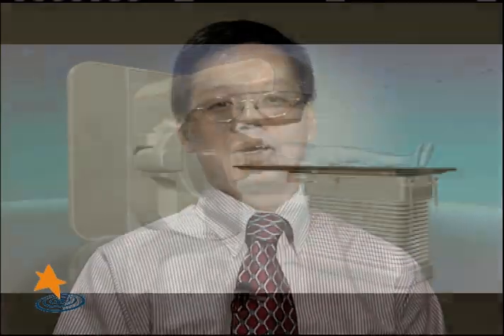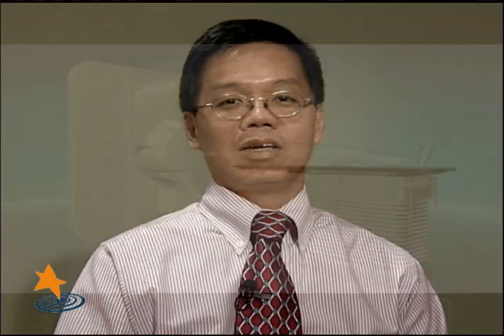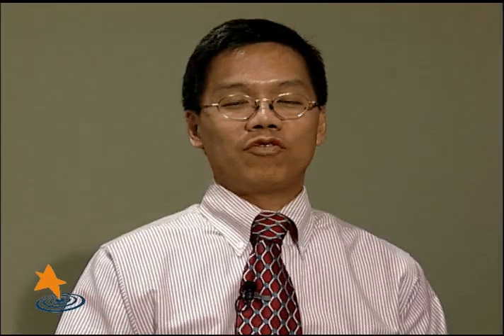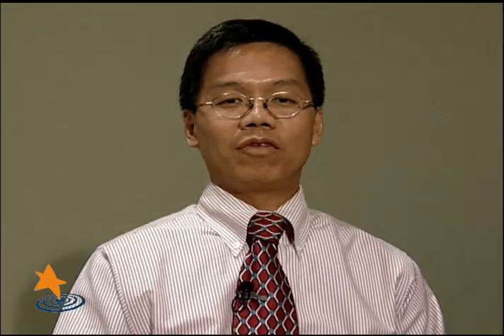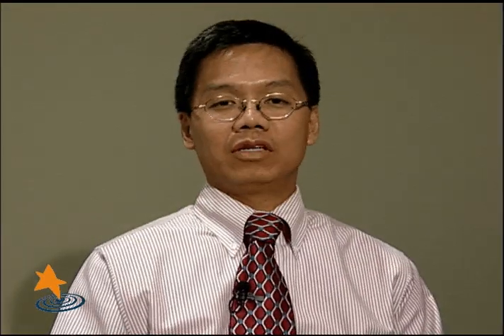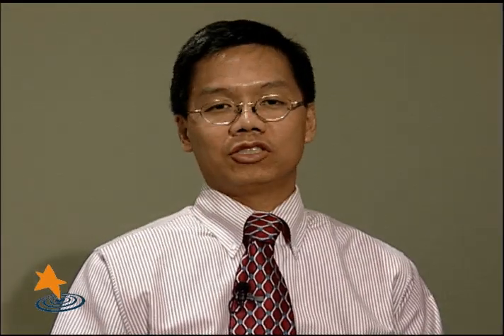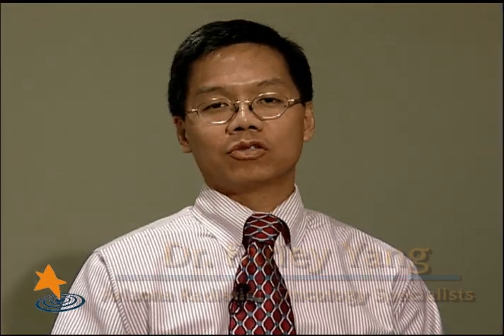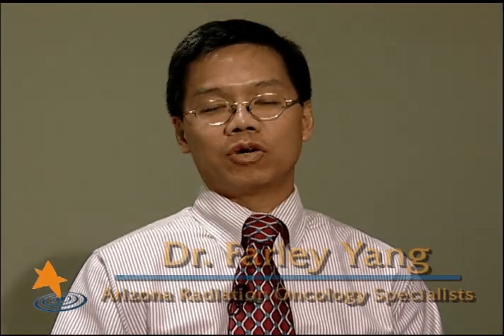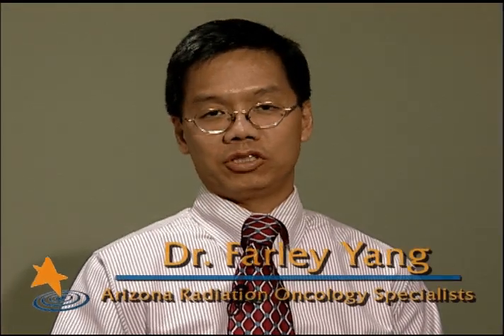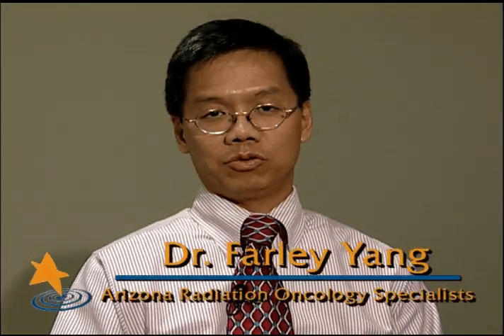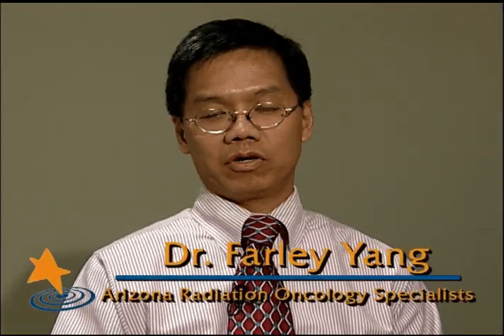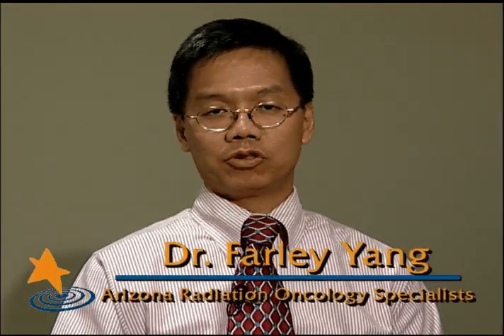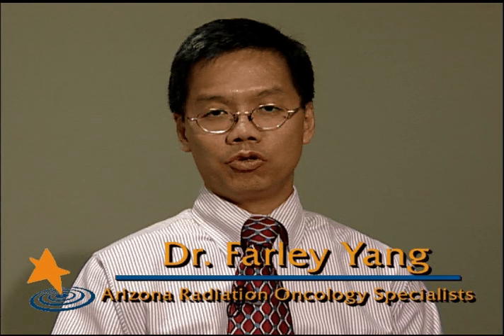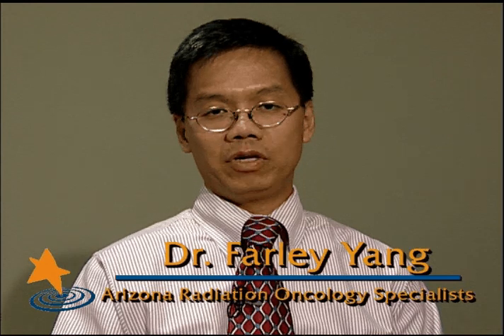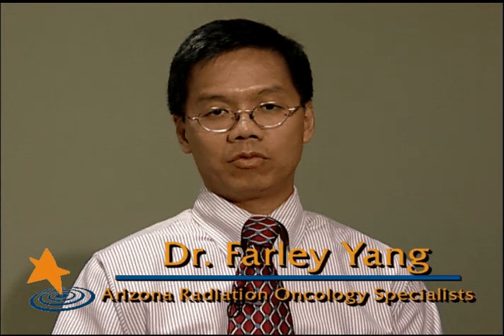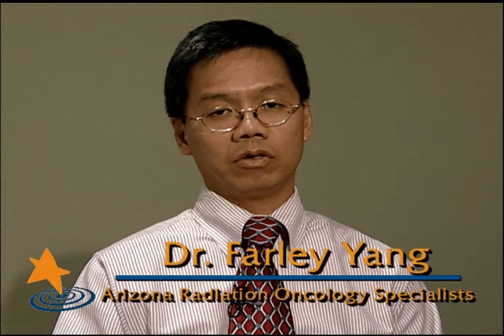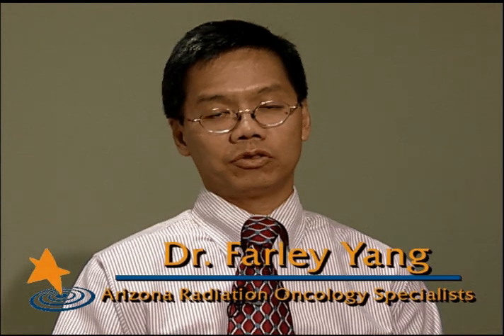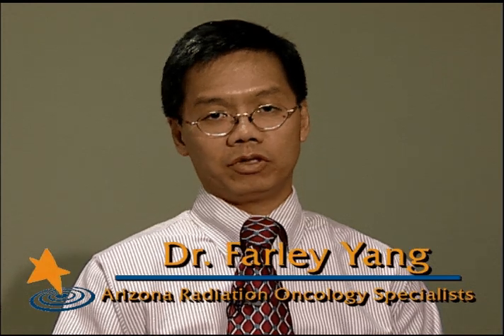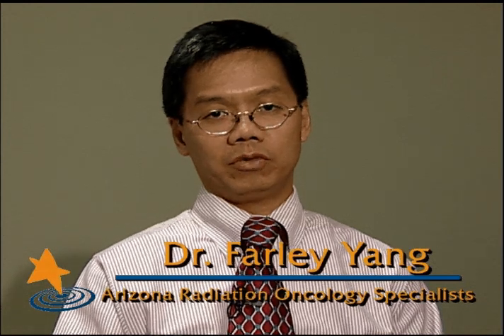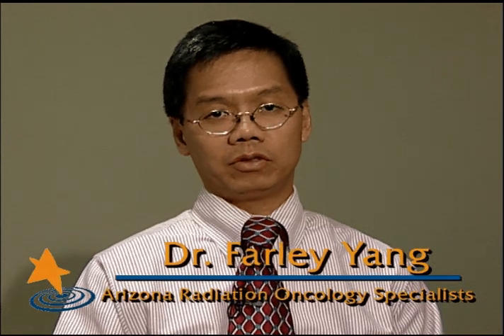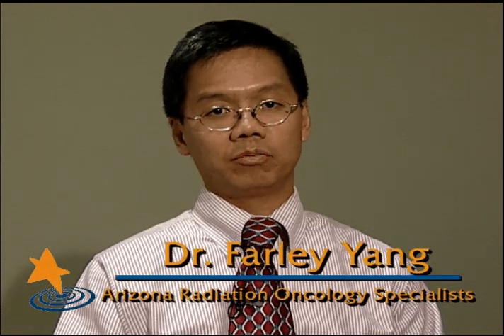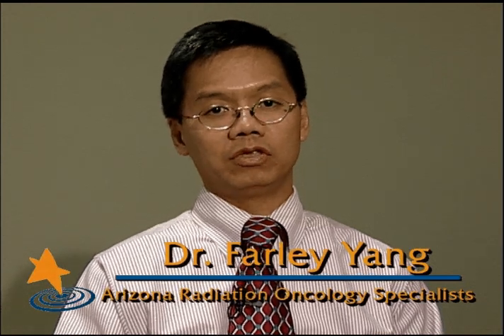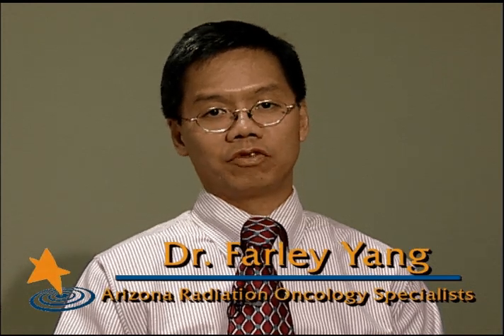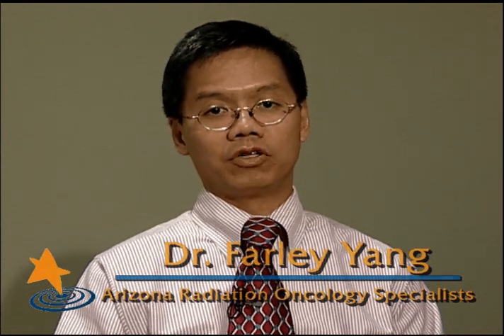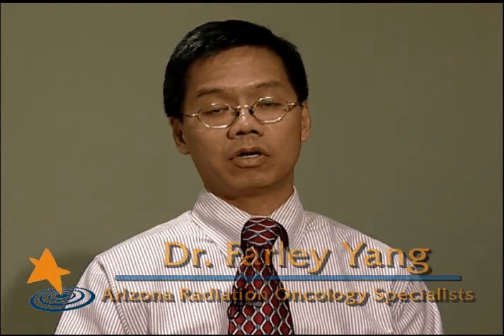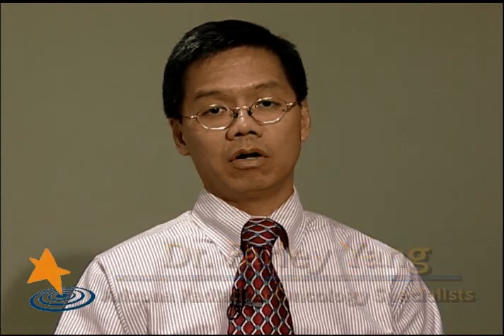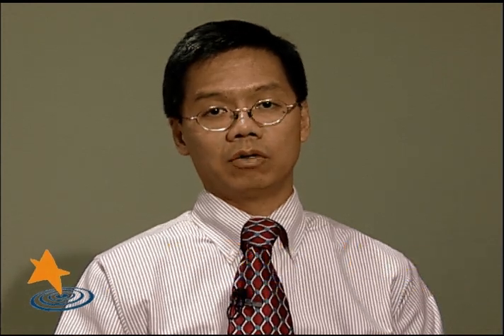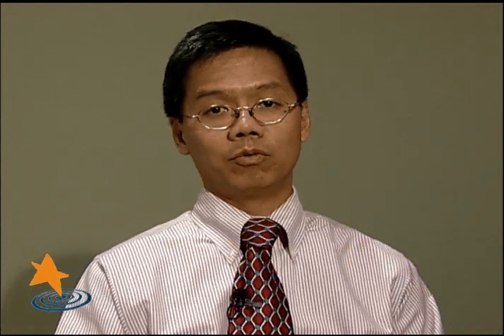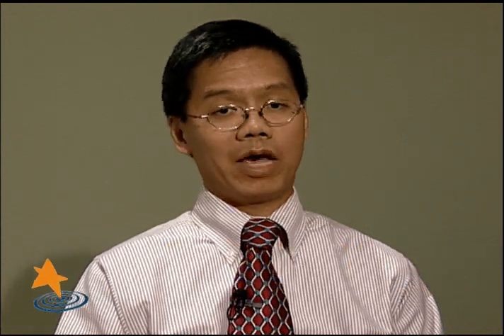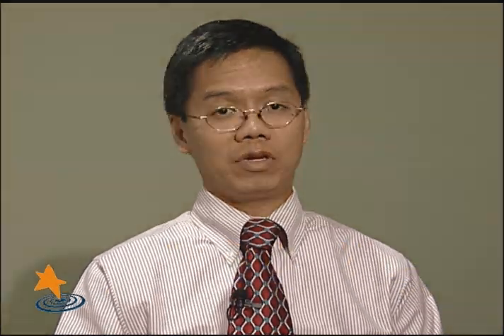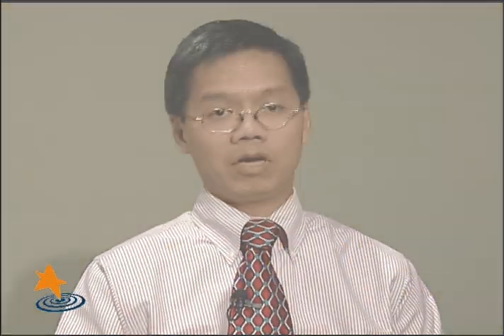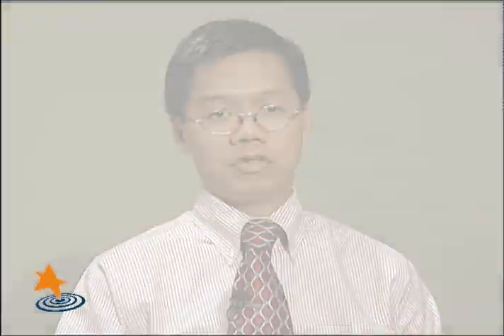If you have any additional questions regarding TrueBeam or other treatments, please feel free to call, and we'll be happy to help you.